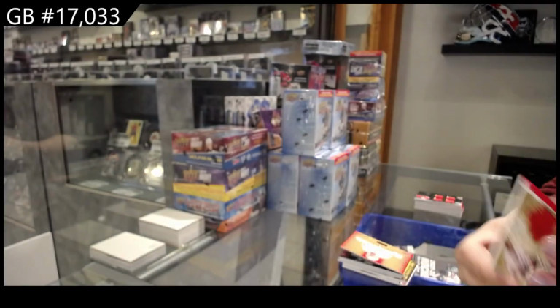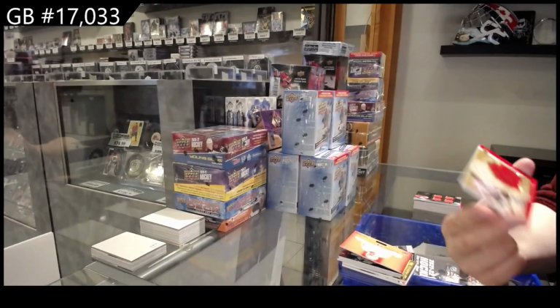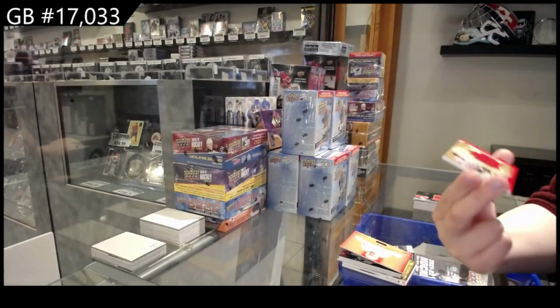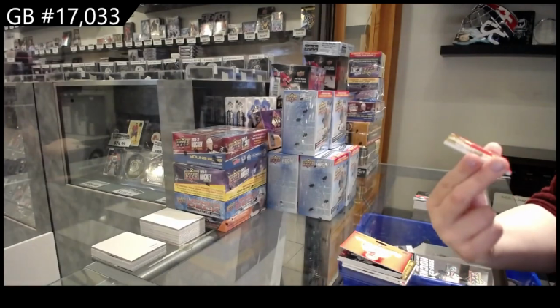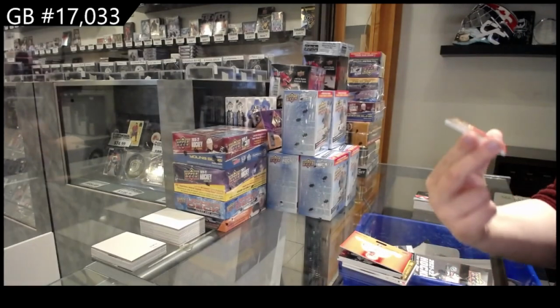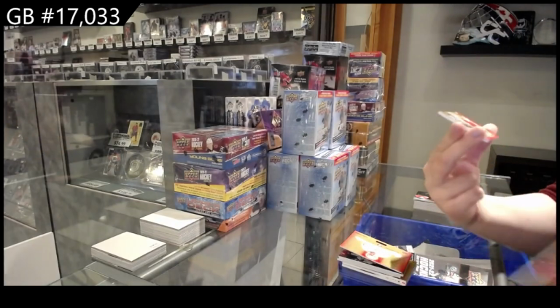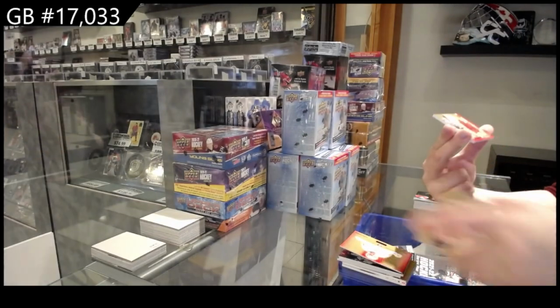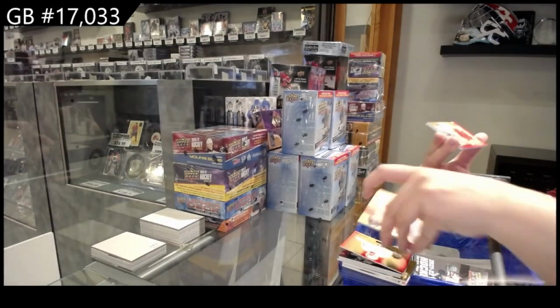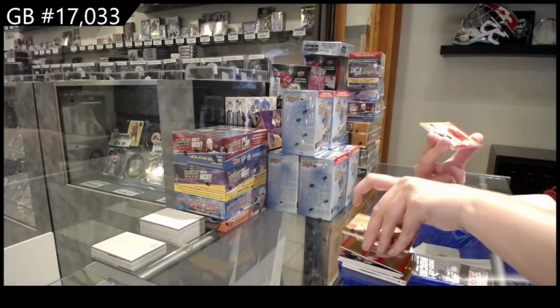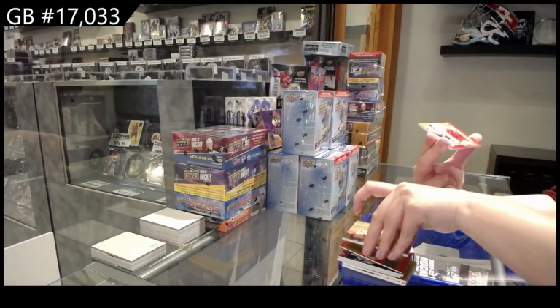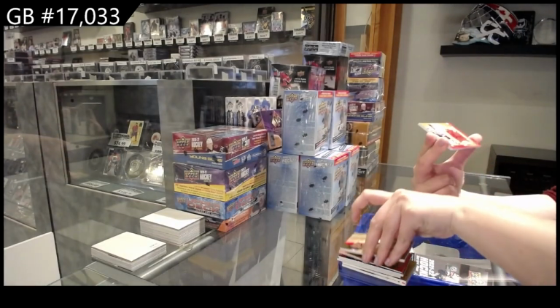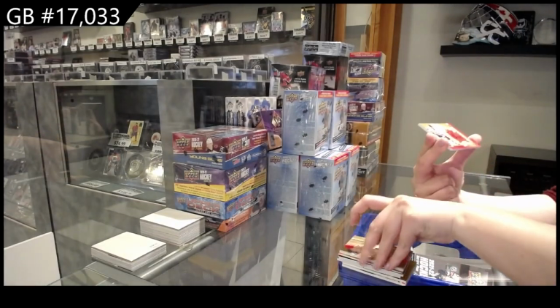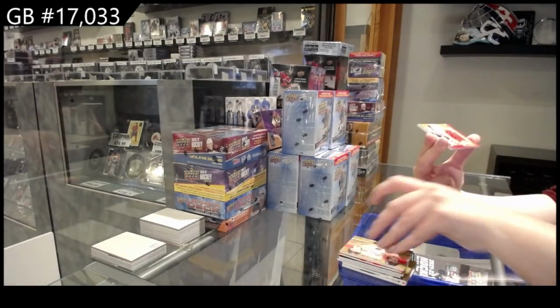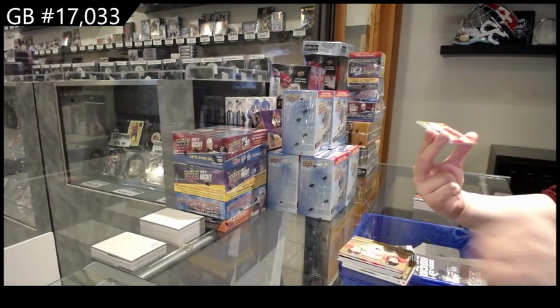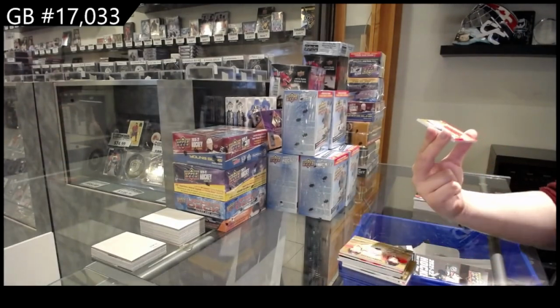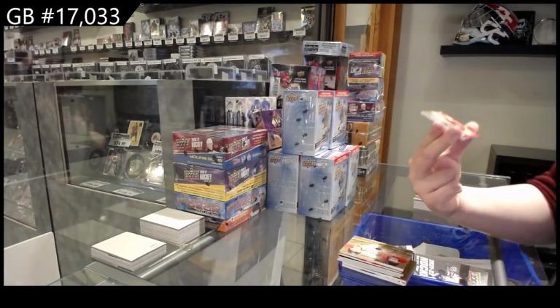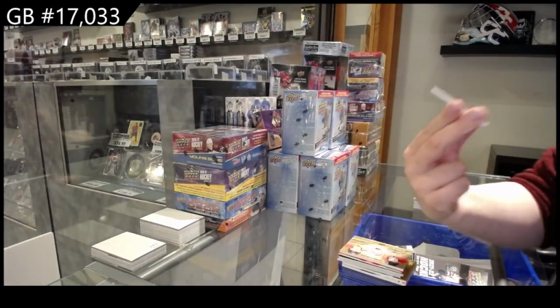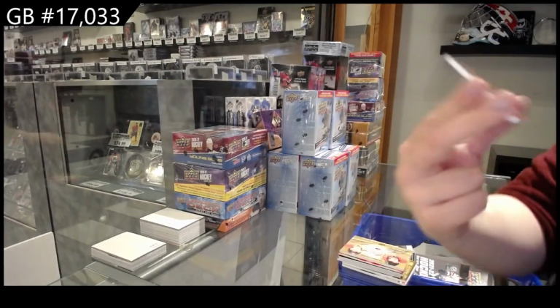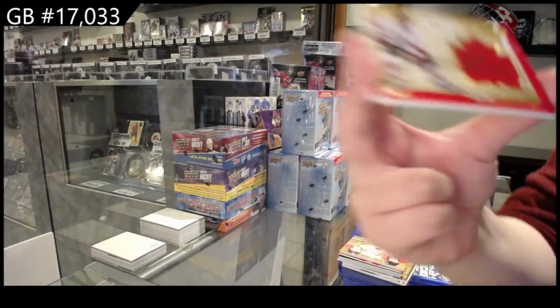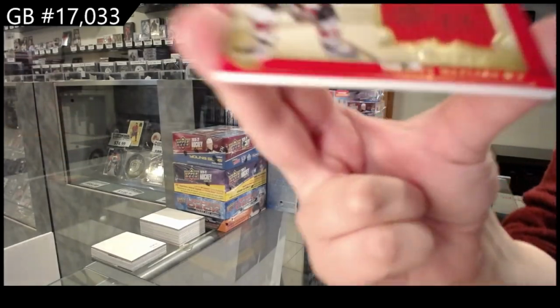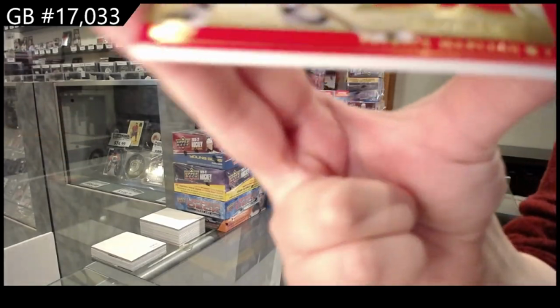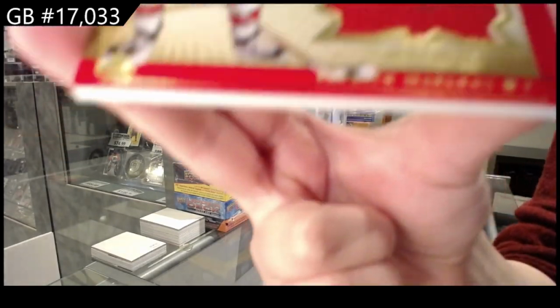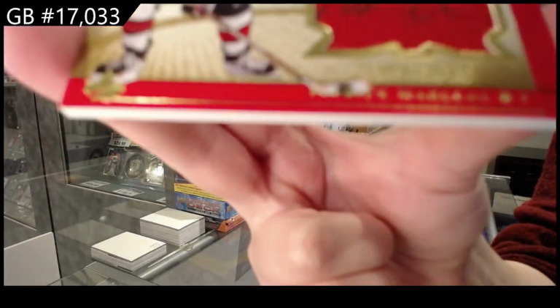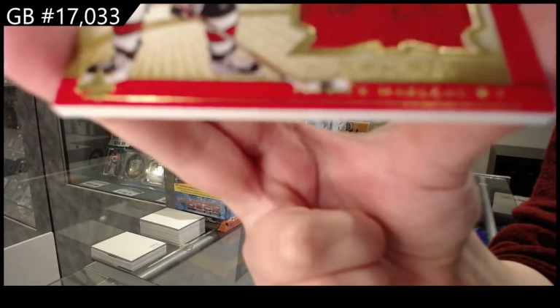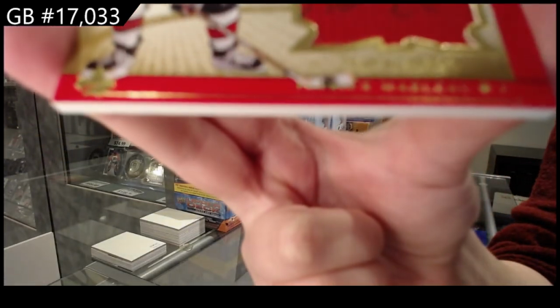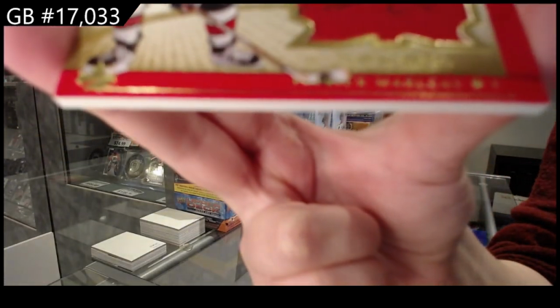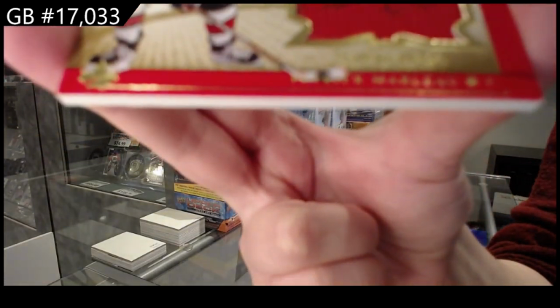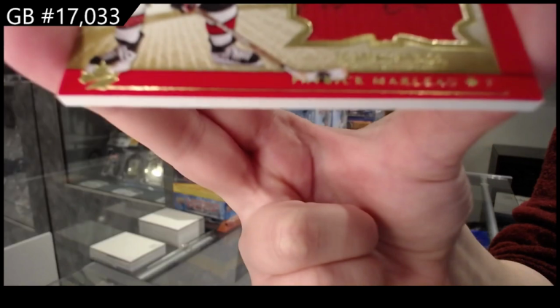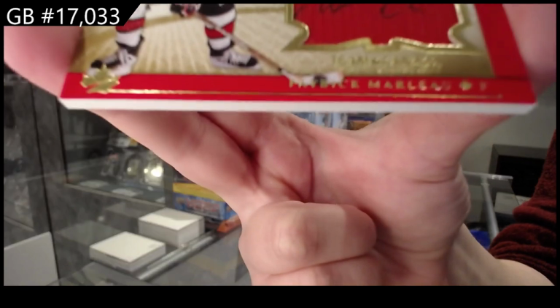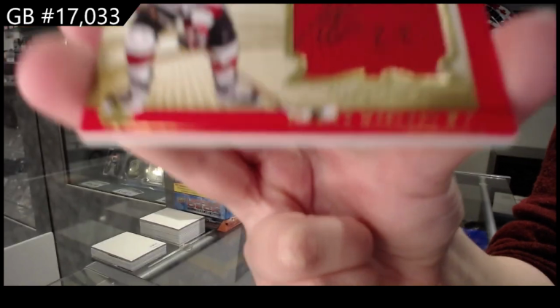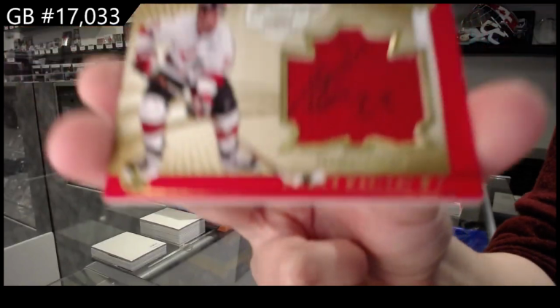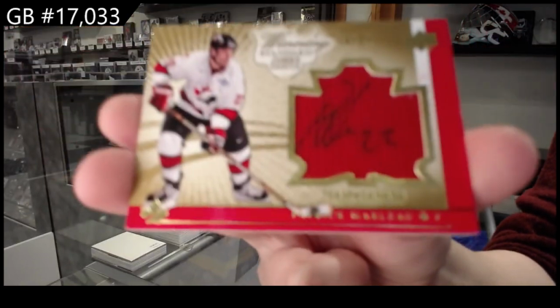And a winning standard jumbo swatch auto, number 25, Patrick Marleau.